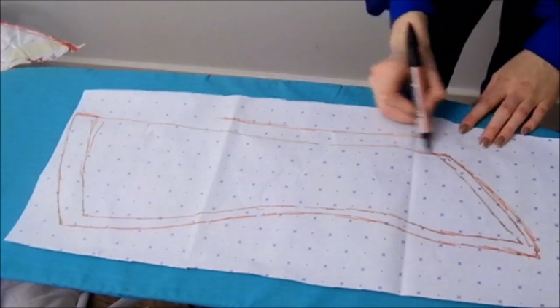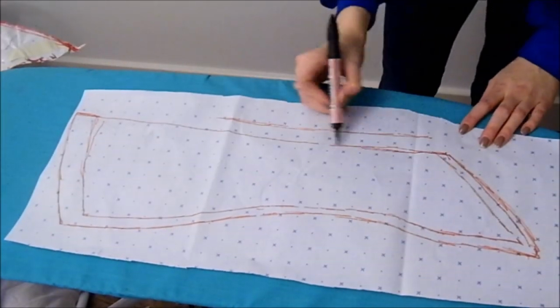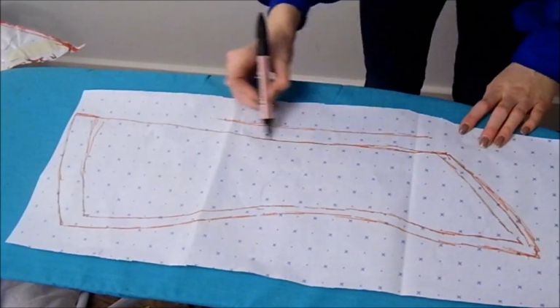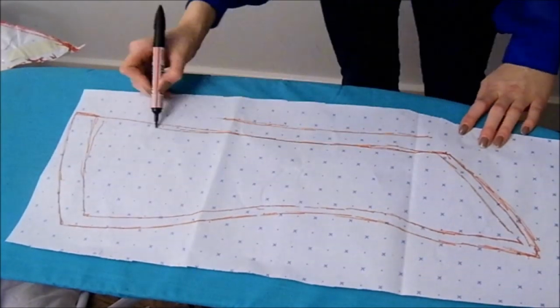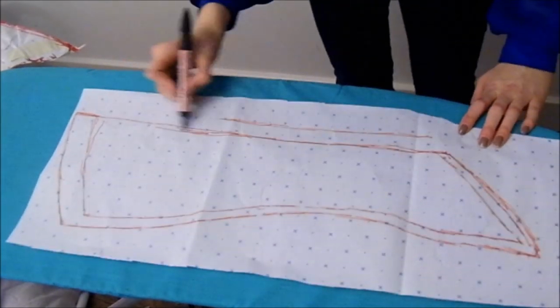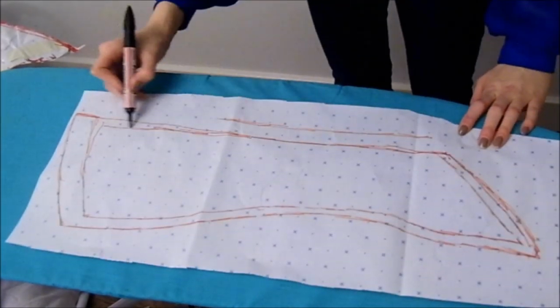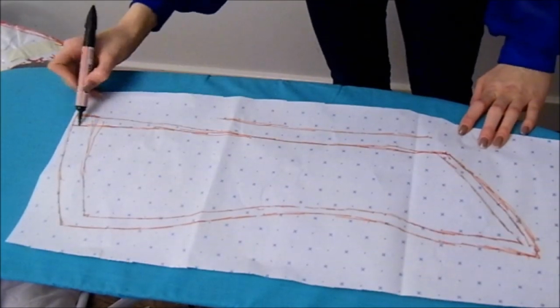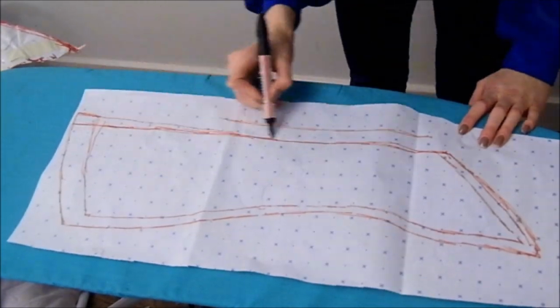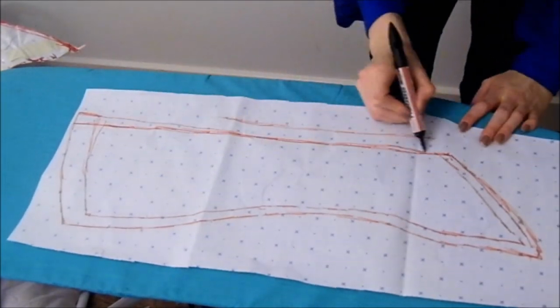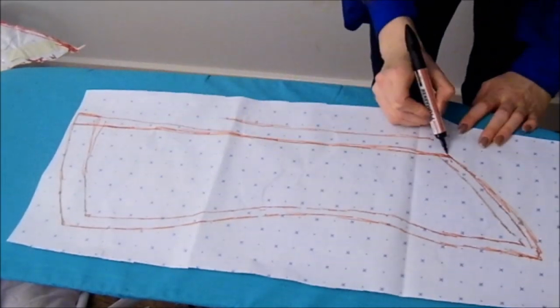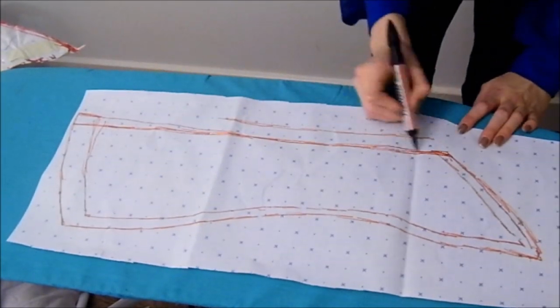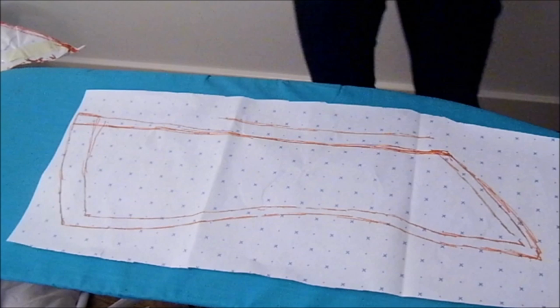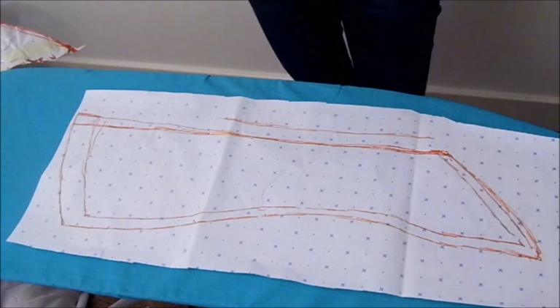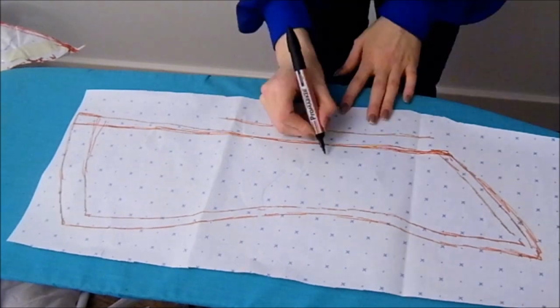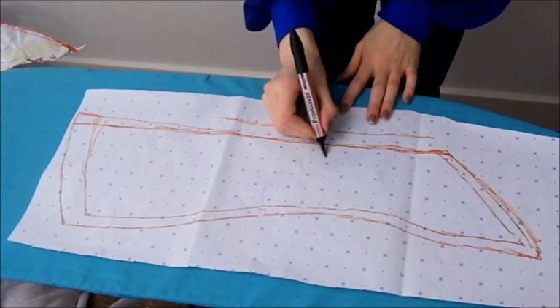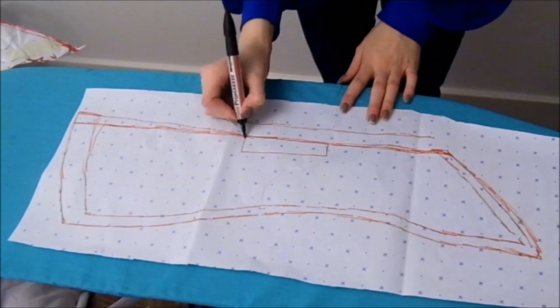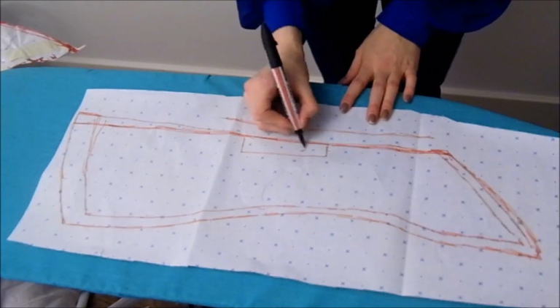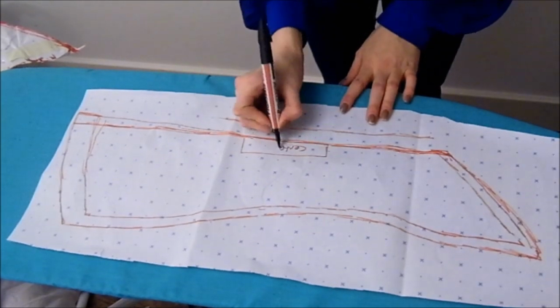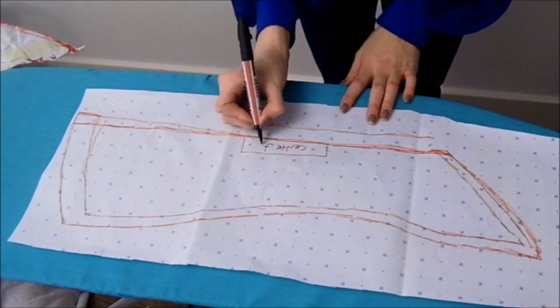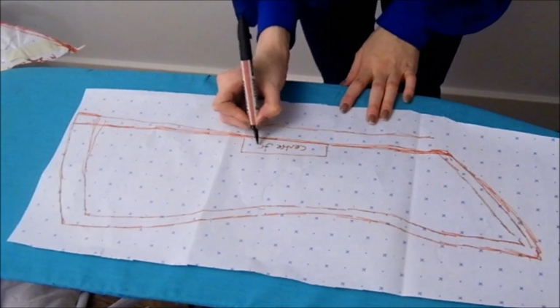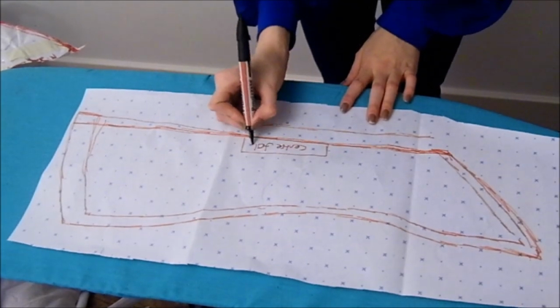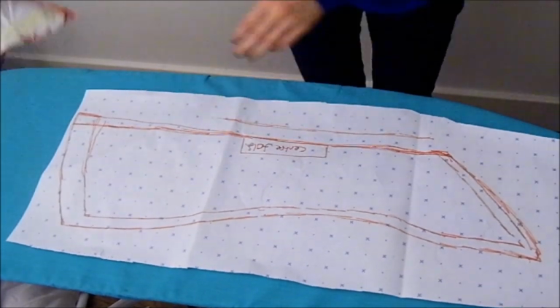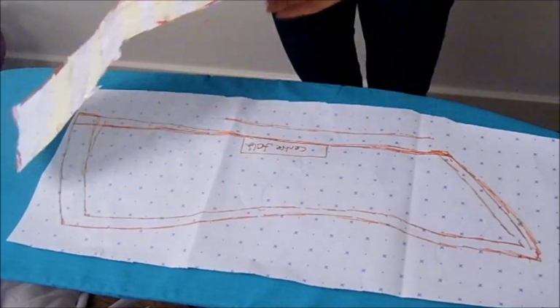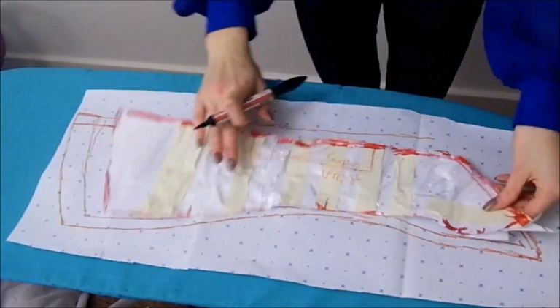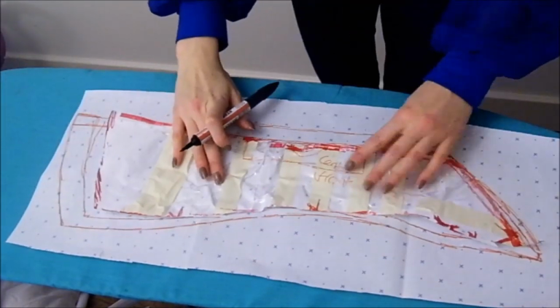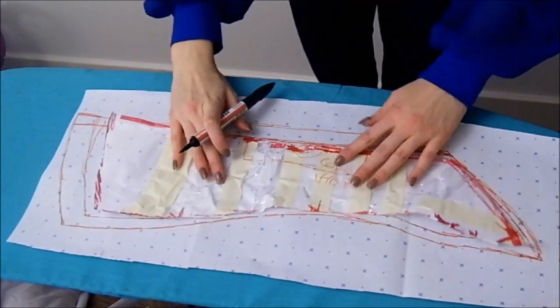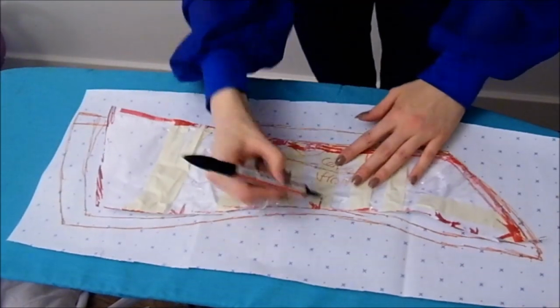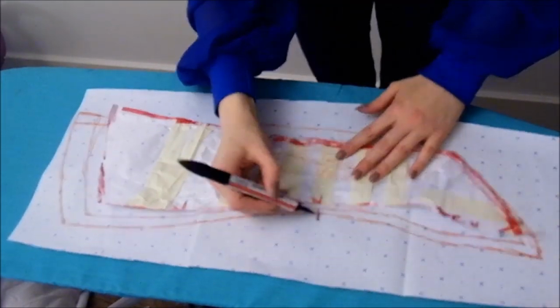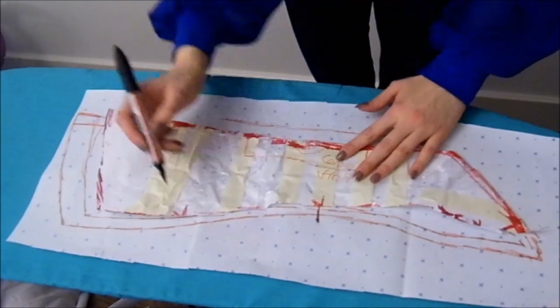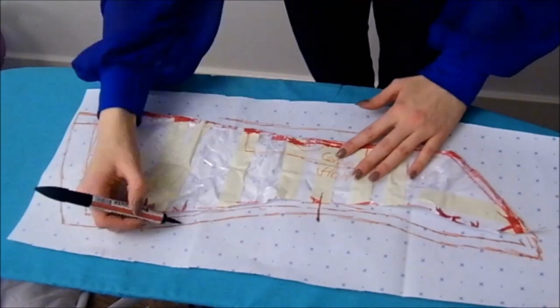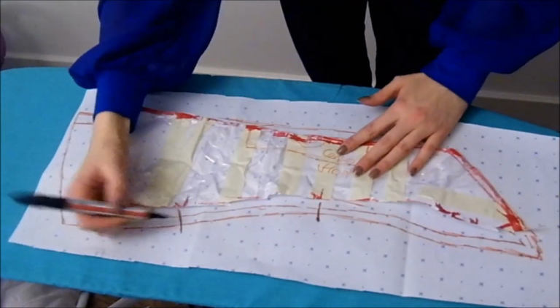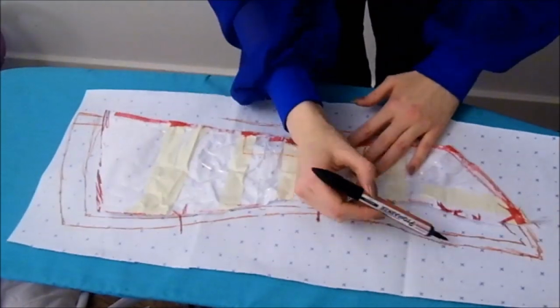Also, make note that if you're using a small seam allowance, the hem requires a larger amount on most fabrics in order to fall well.